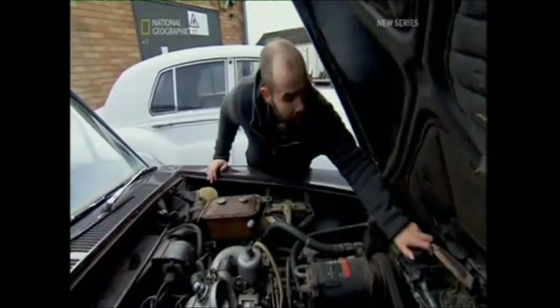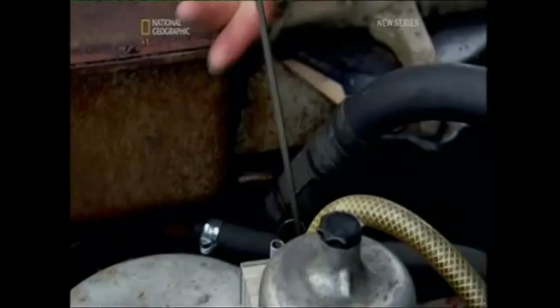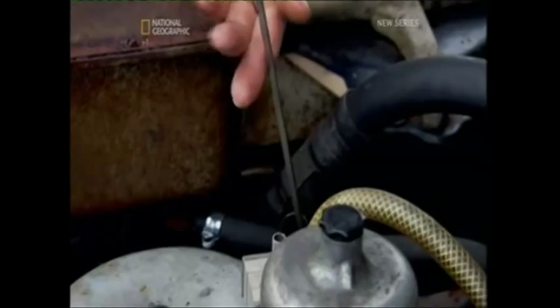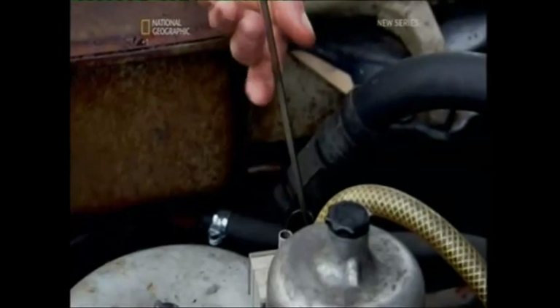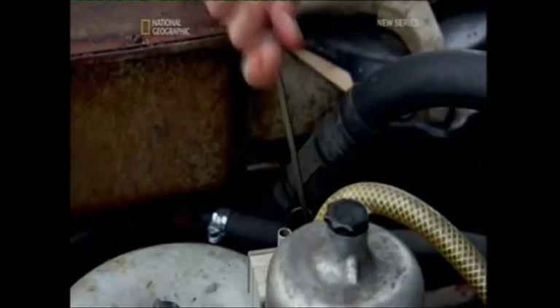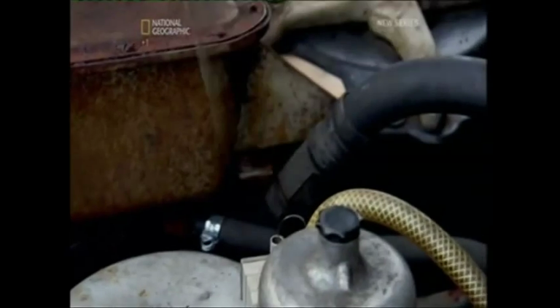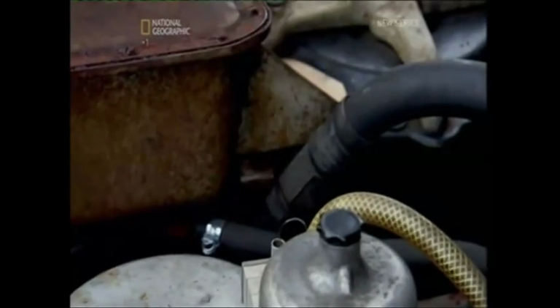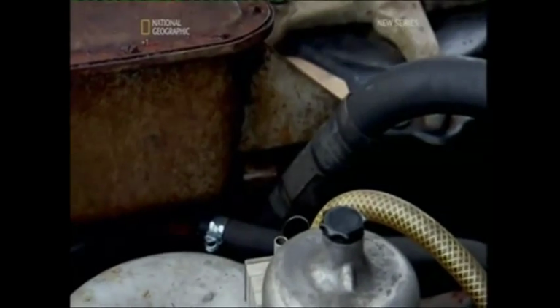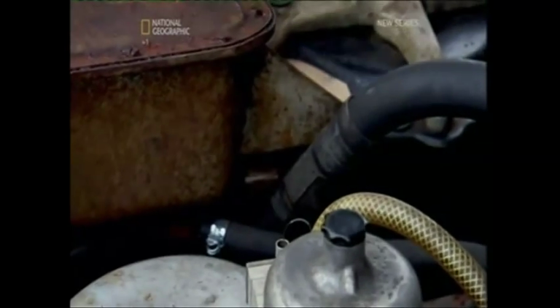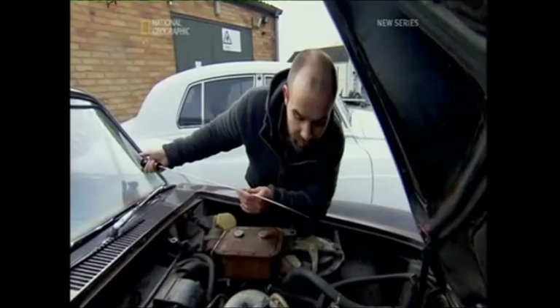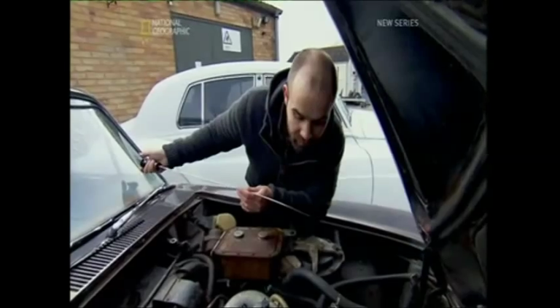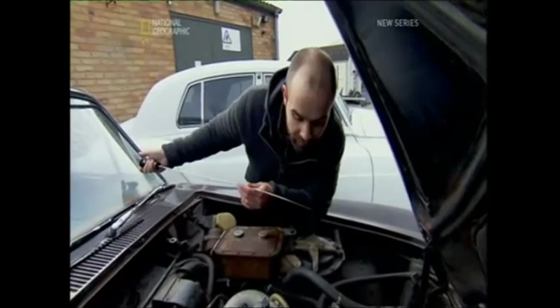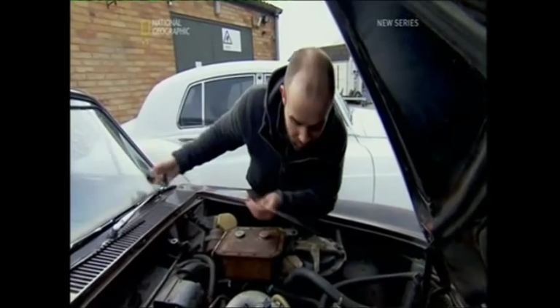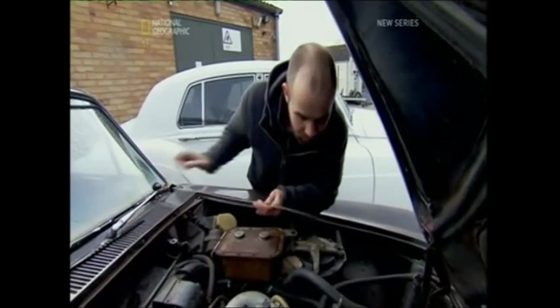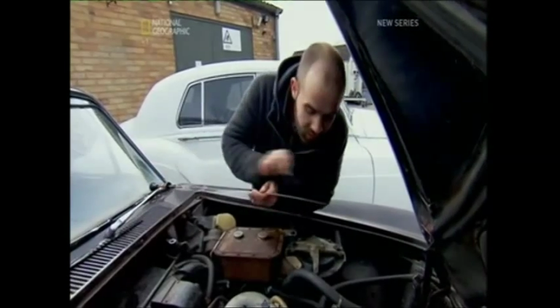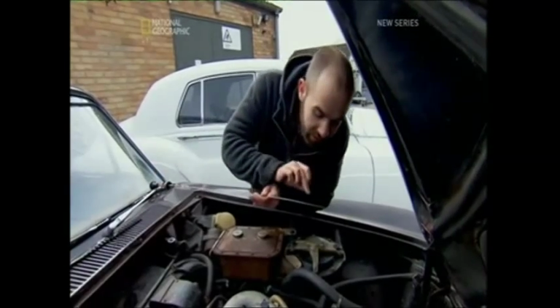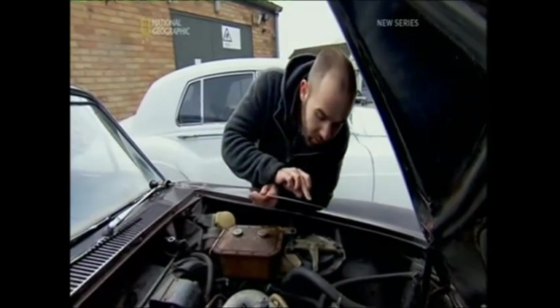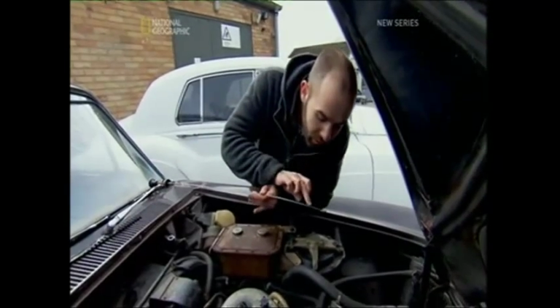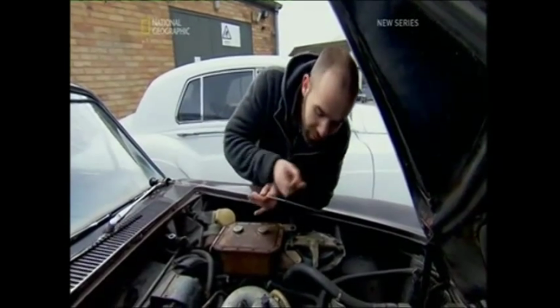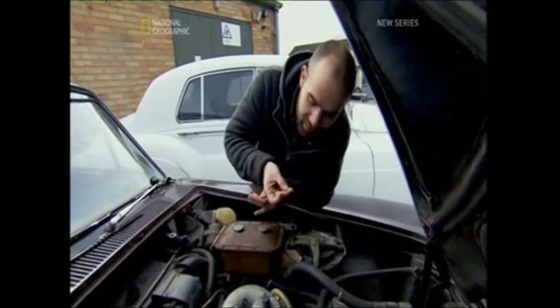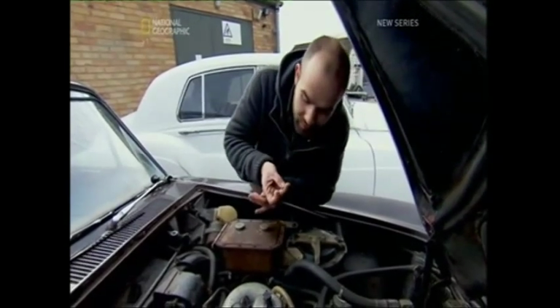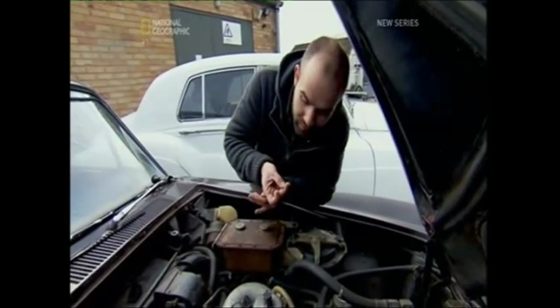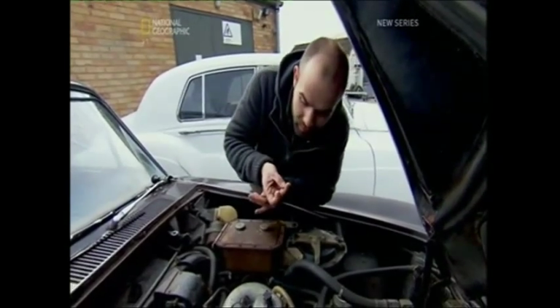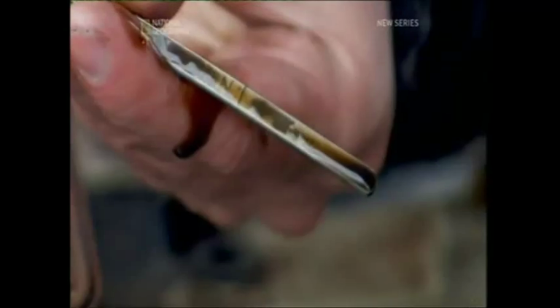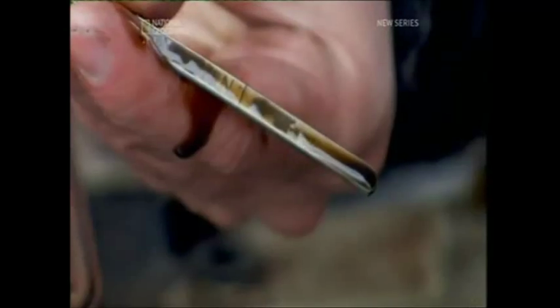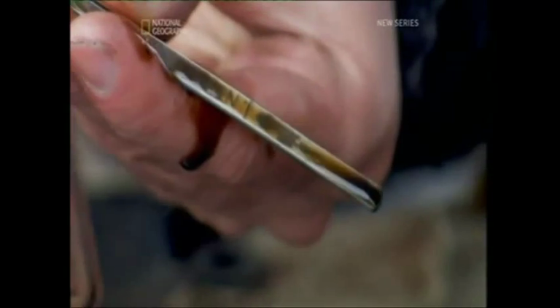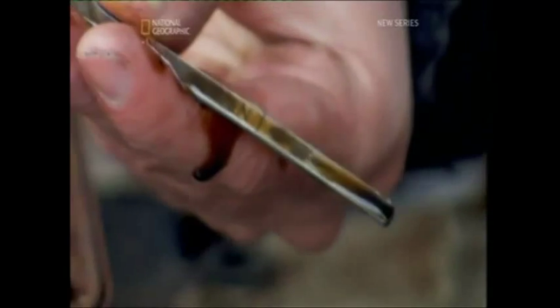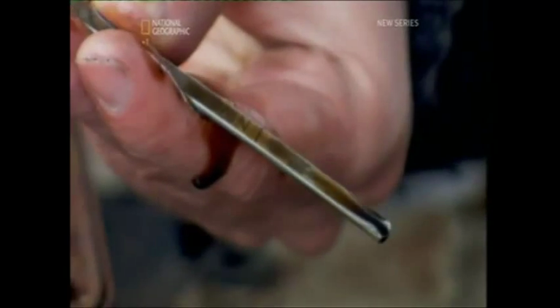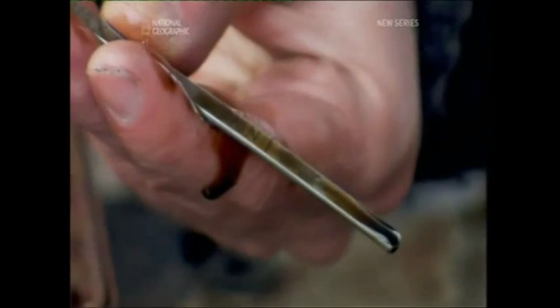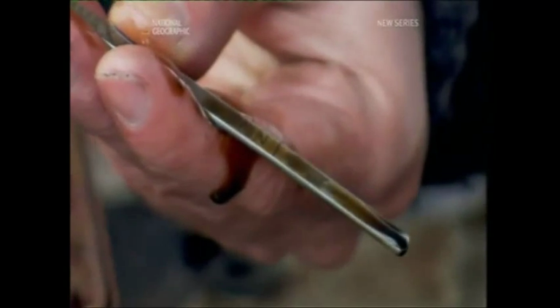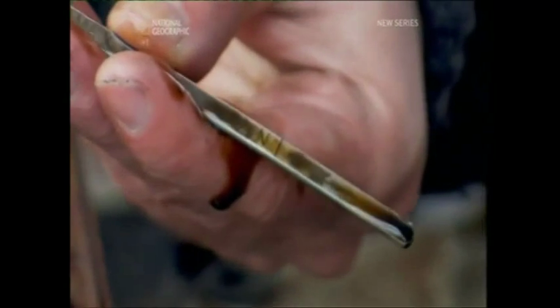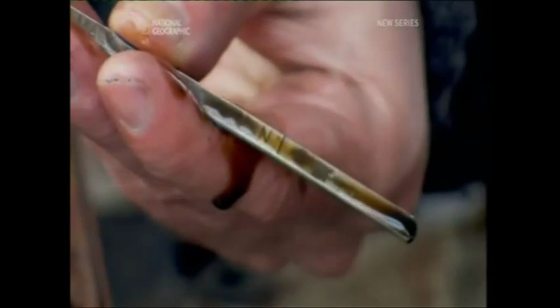Check the engine oil. There are actually tiny little metal particles in there, which is not a good sign at all.